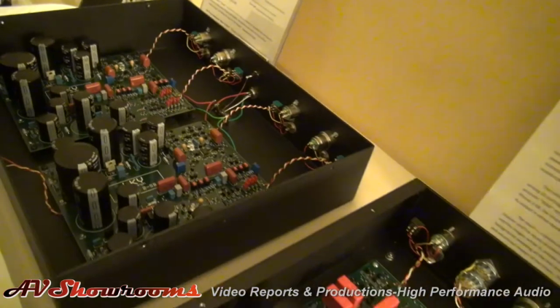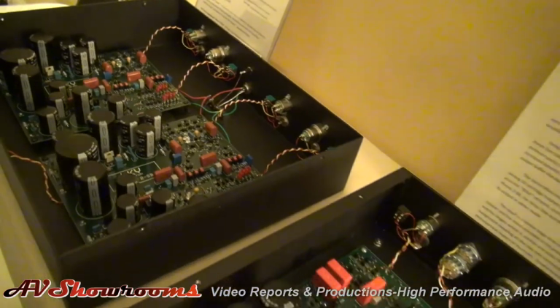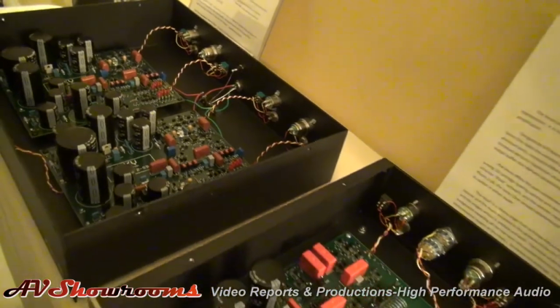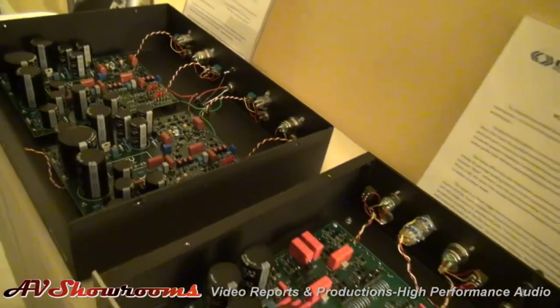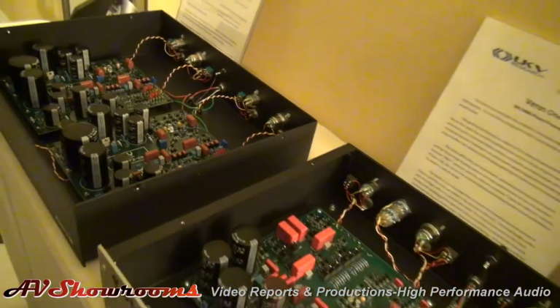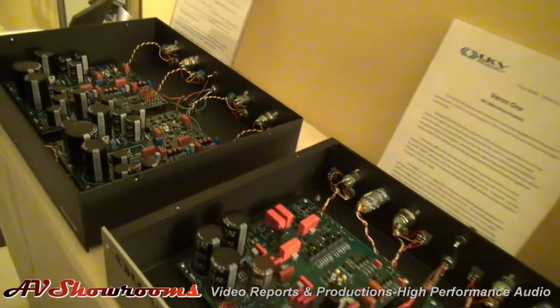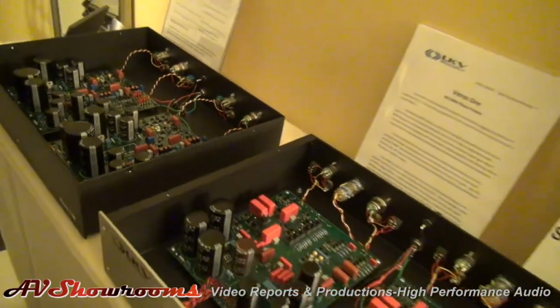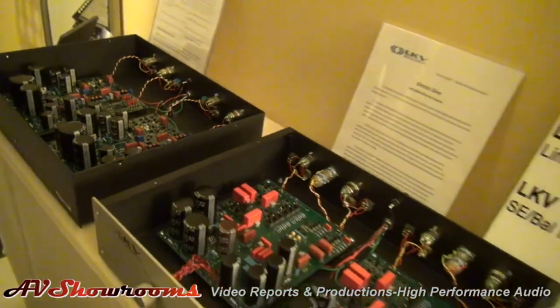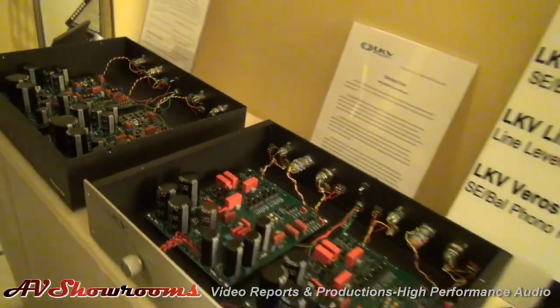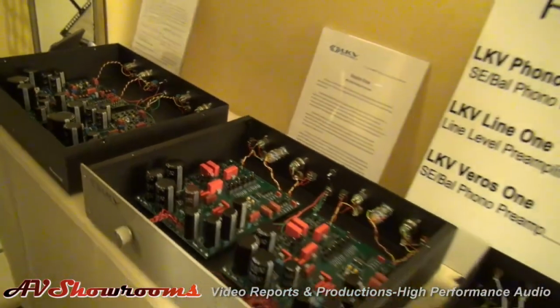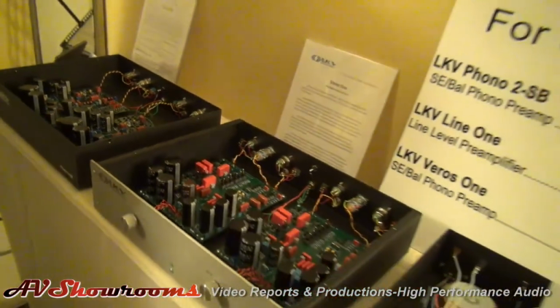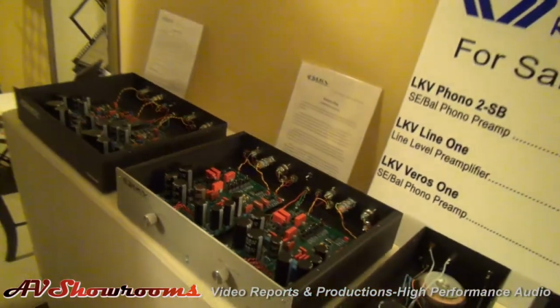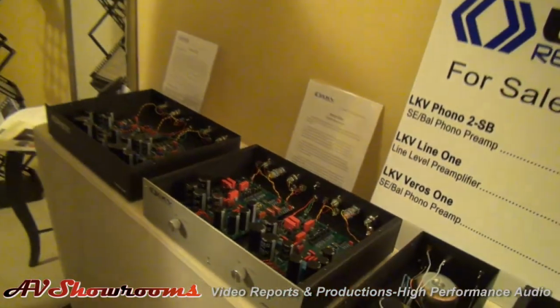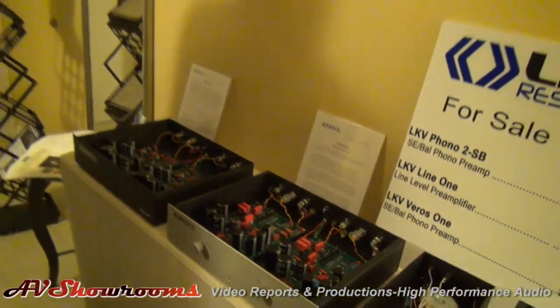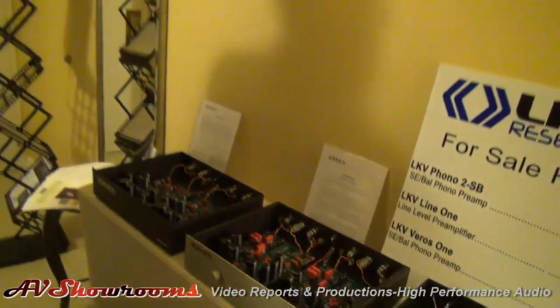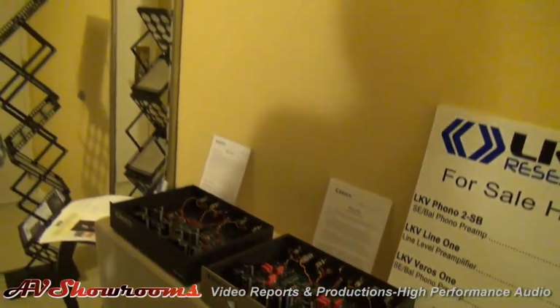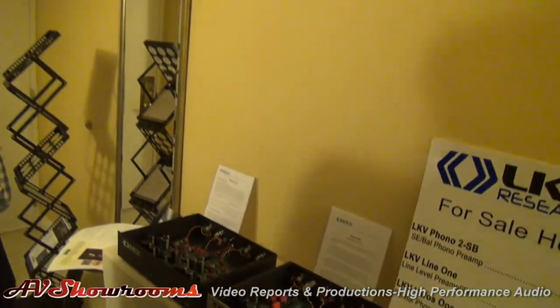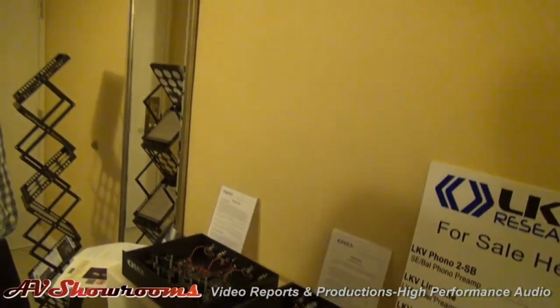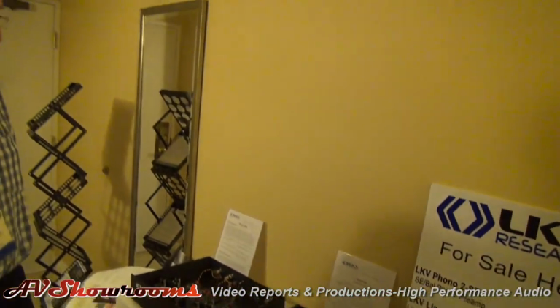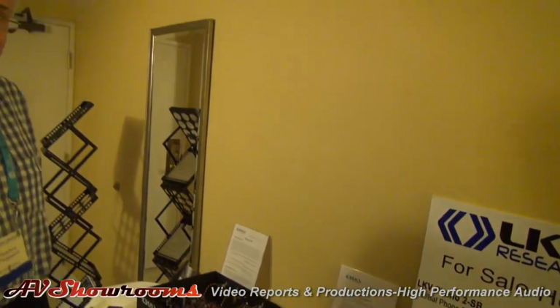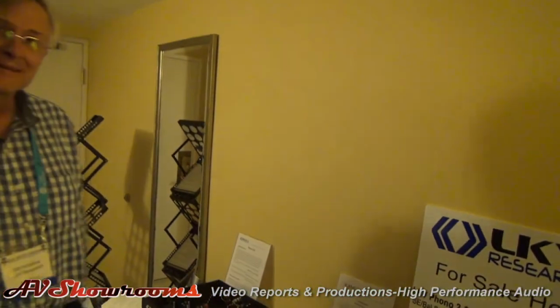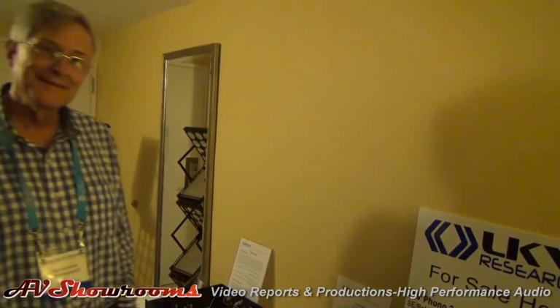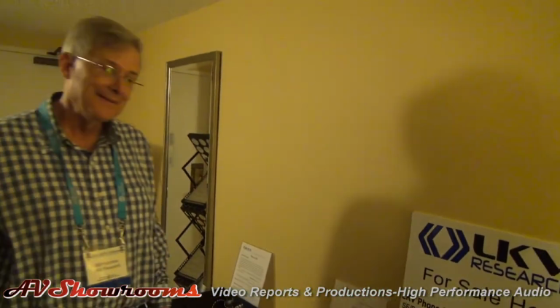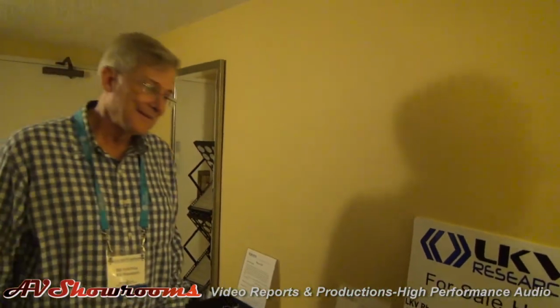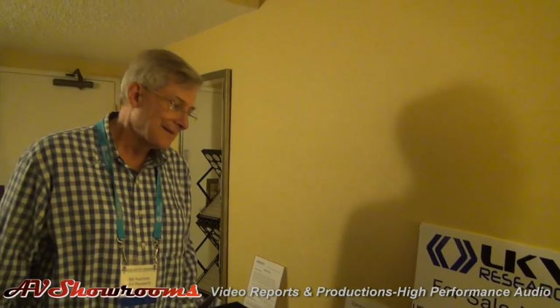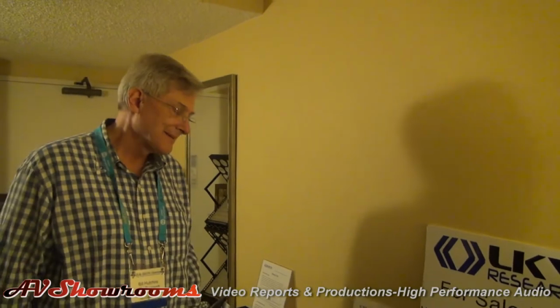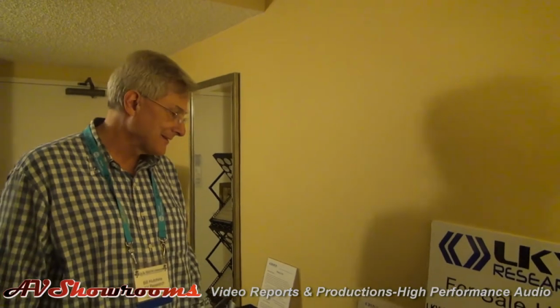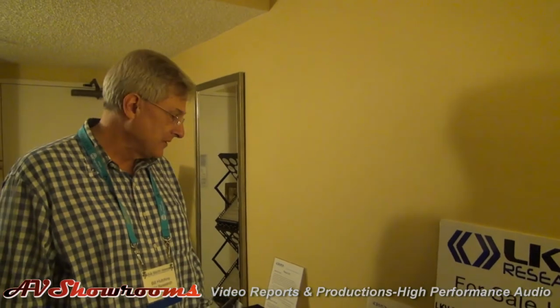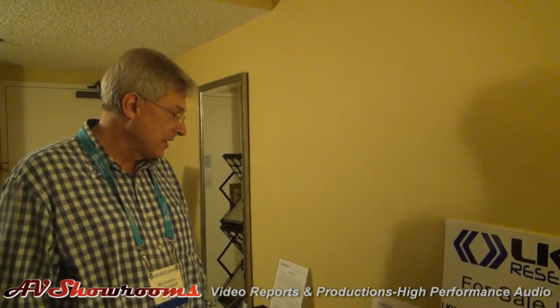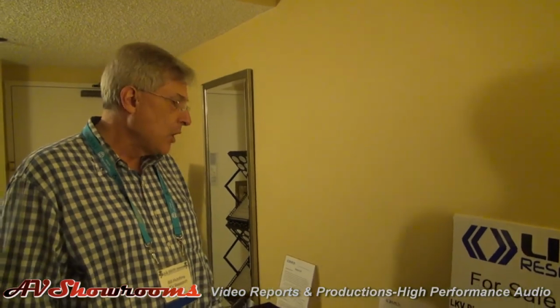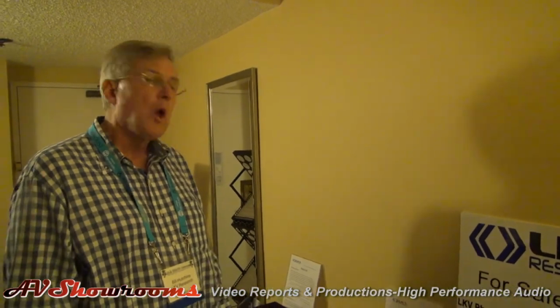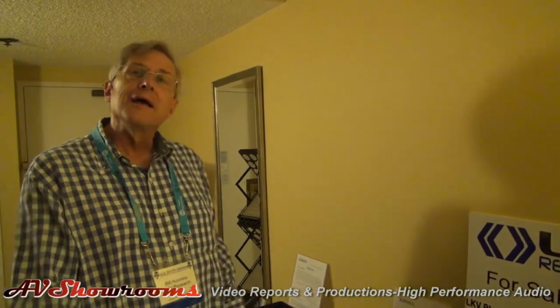You're a wonderful, gifted new designer in high-performance audio. I want to thank you very much for walking us through your products today.